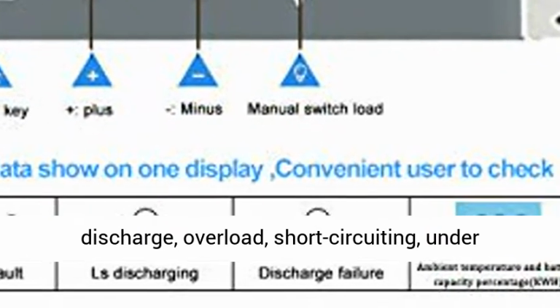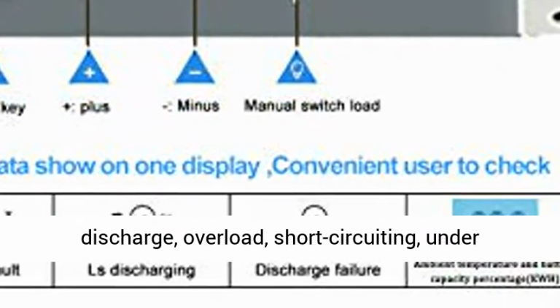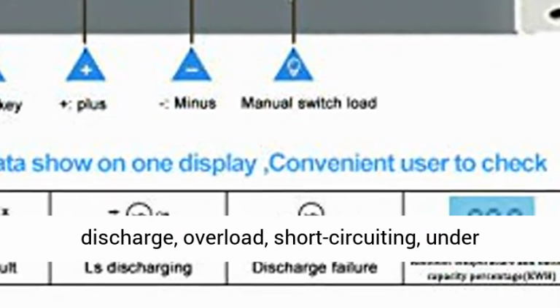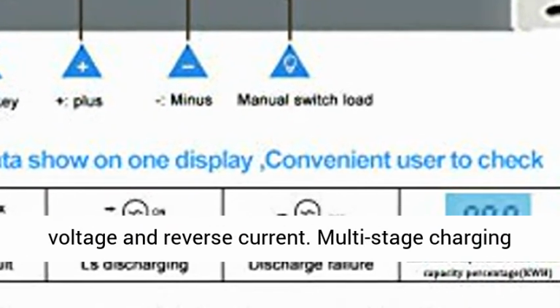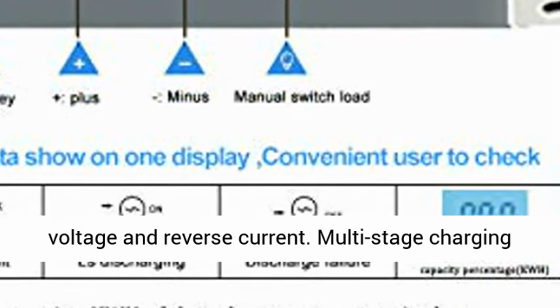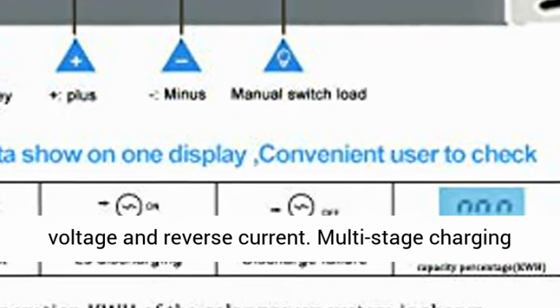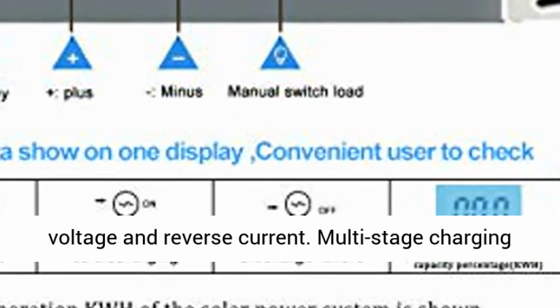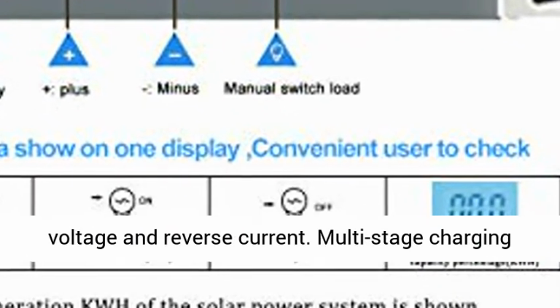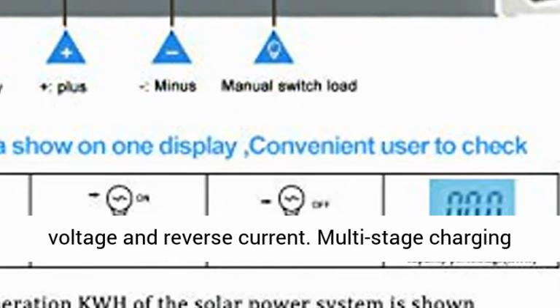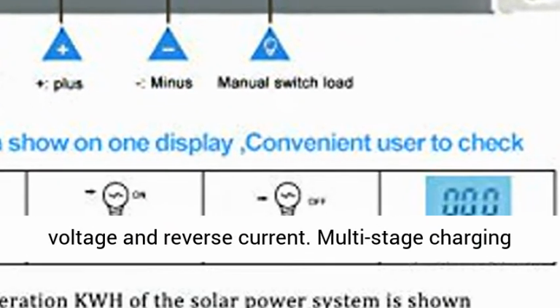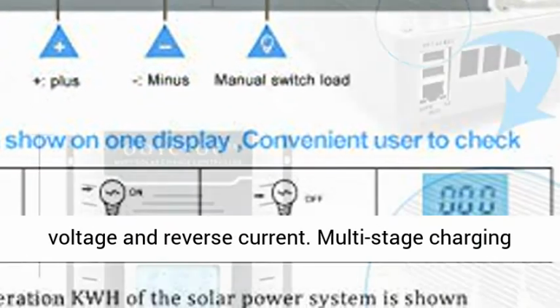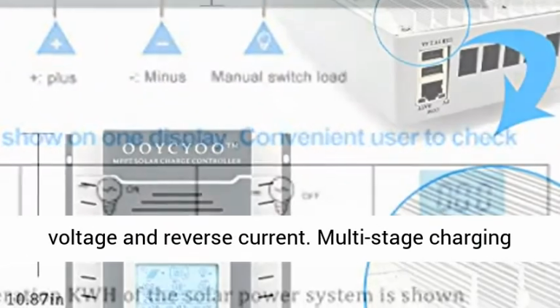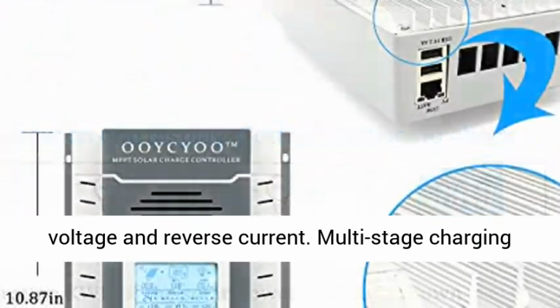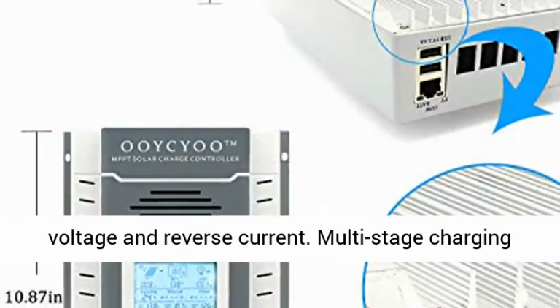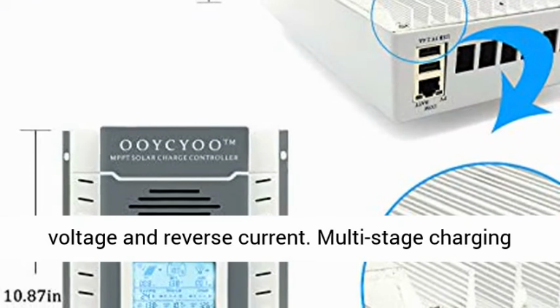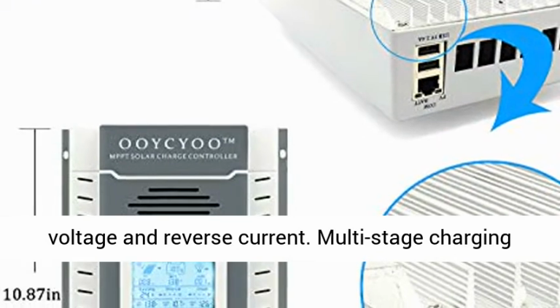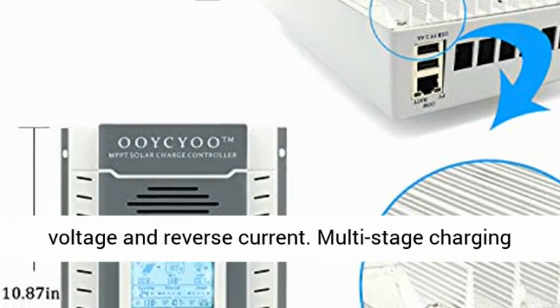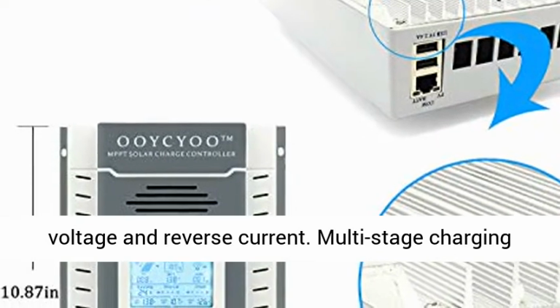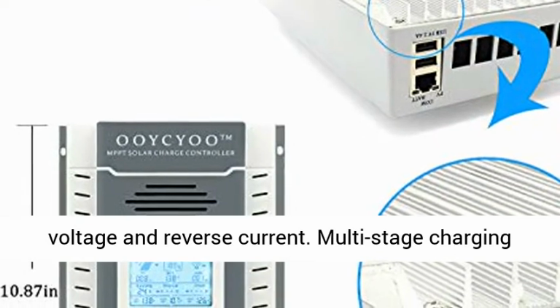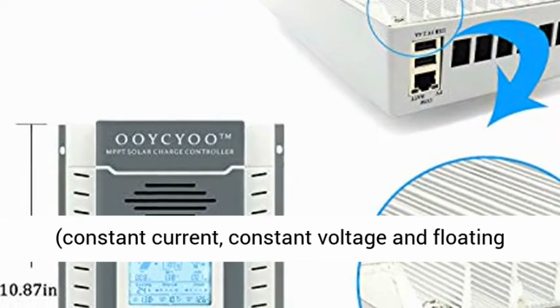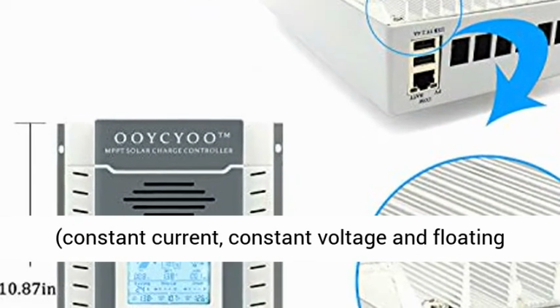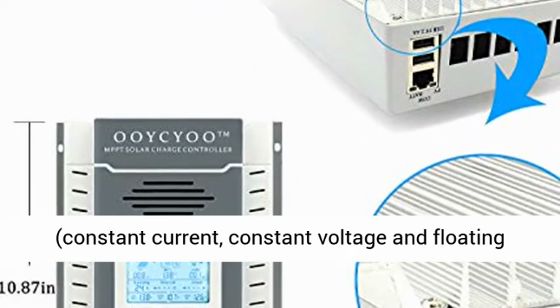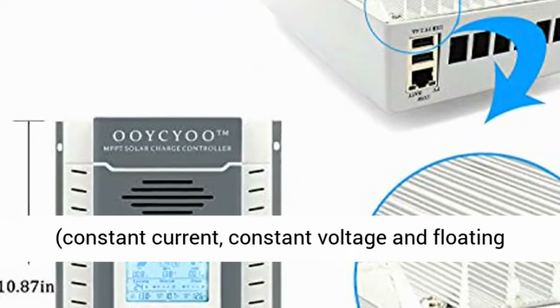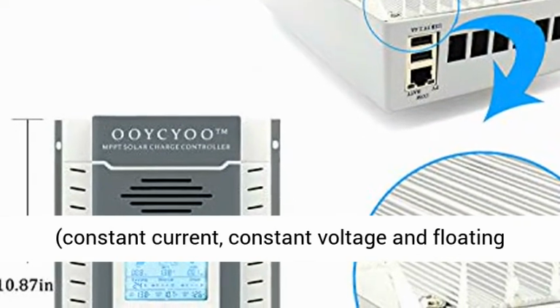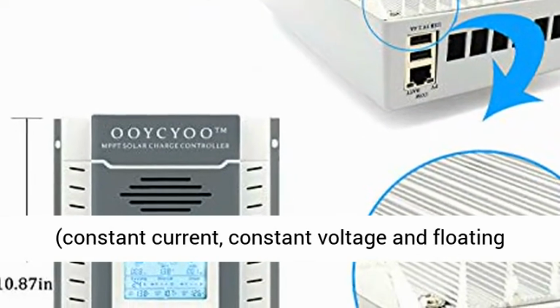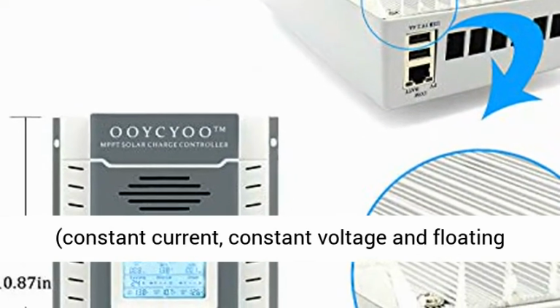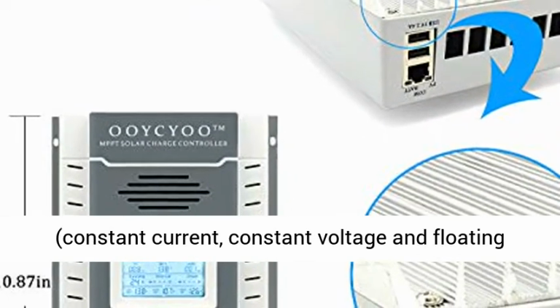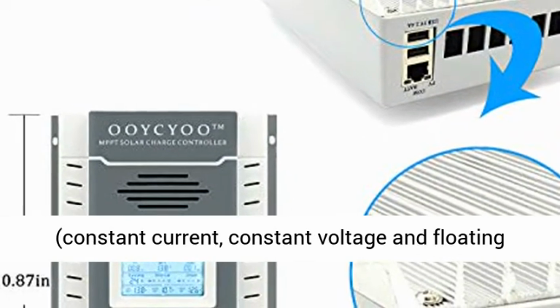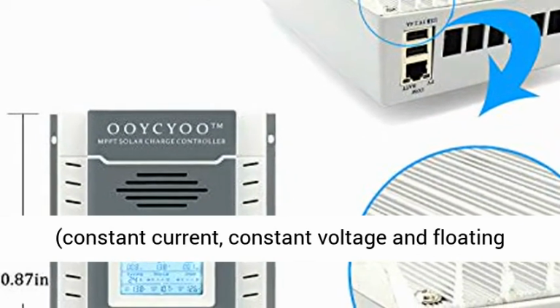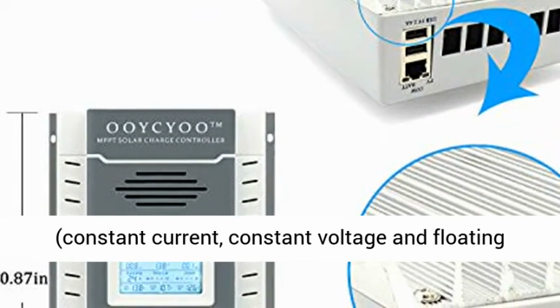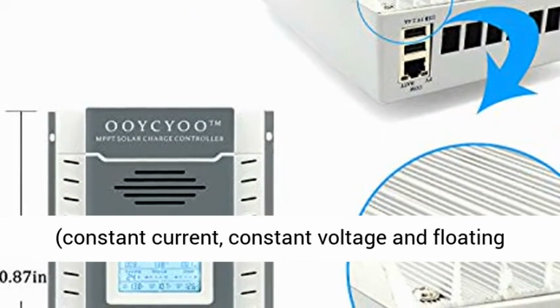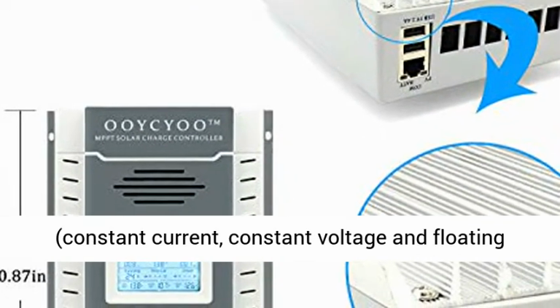Multi-protection: built-in intelligent protection against reverse polarity, reverse discharge, overload, short-circuiting, under-voltage, and reverse current.